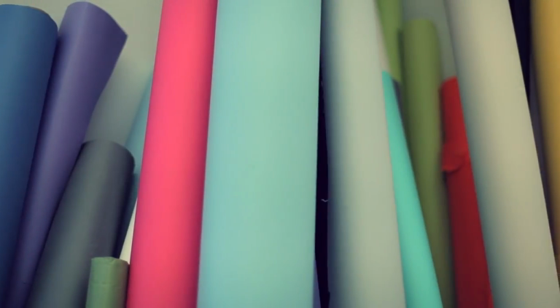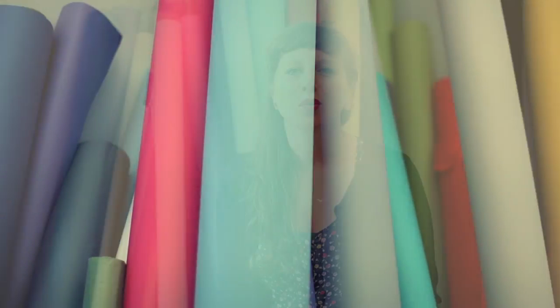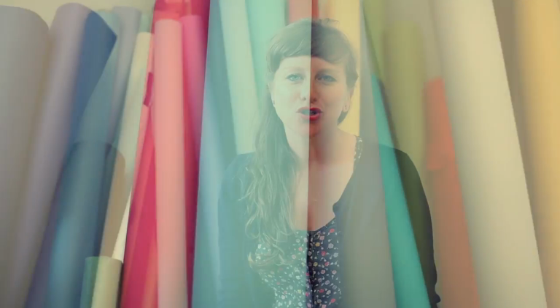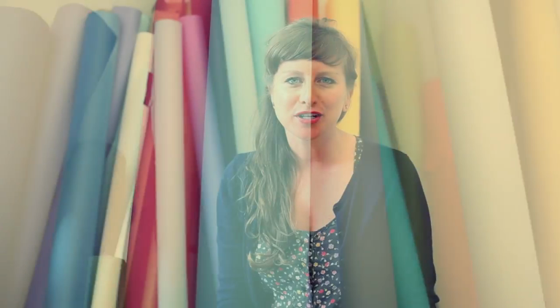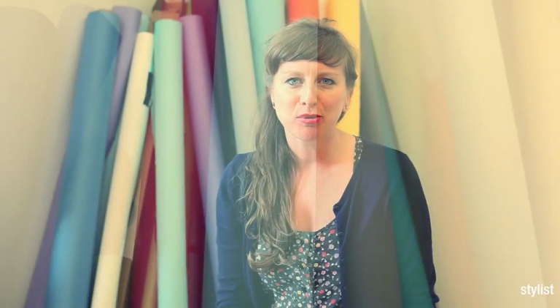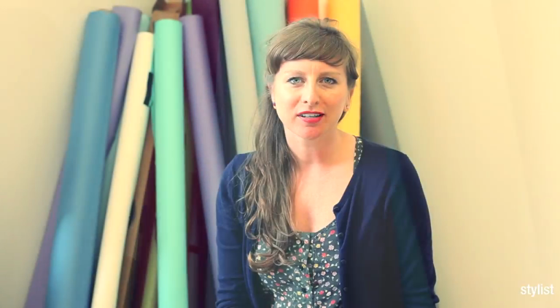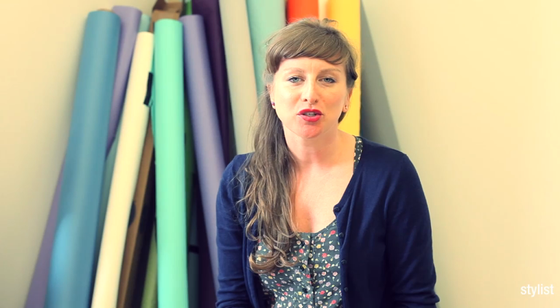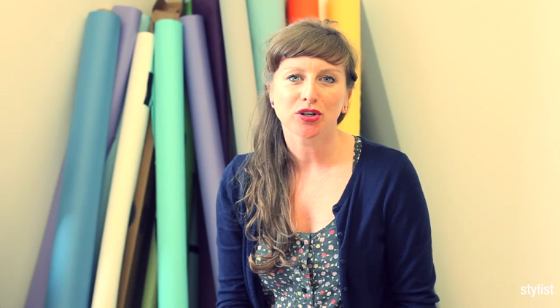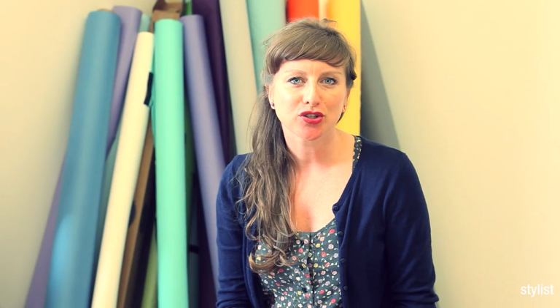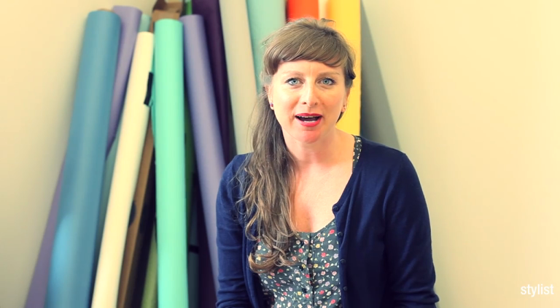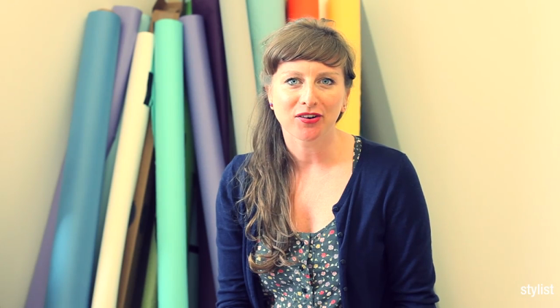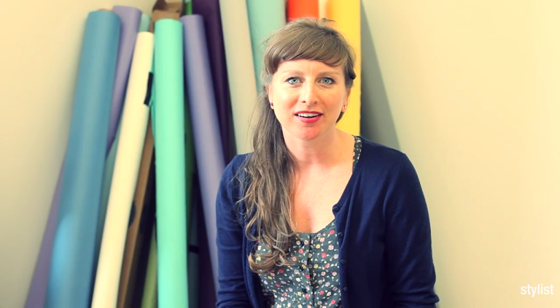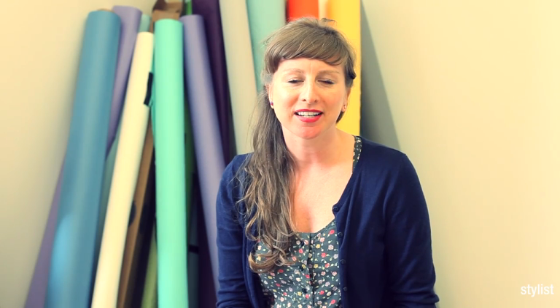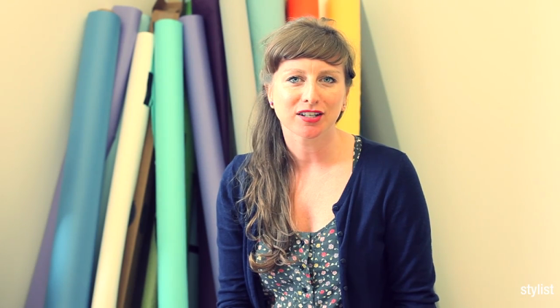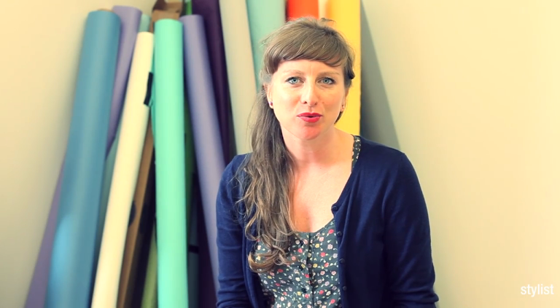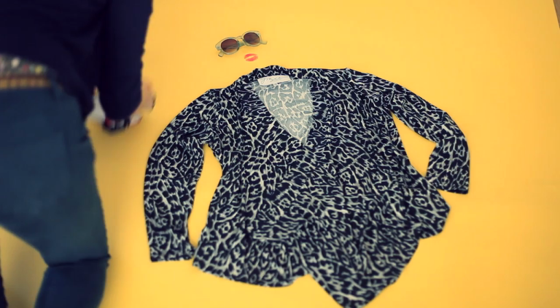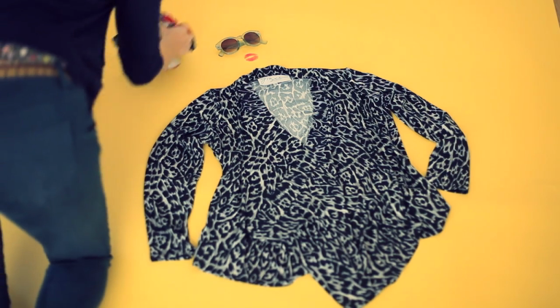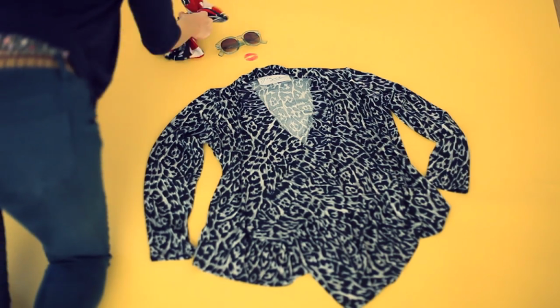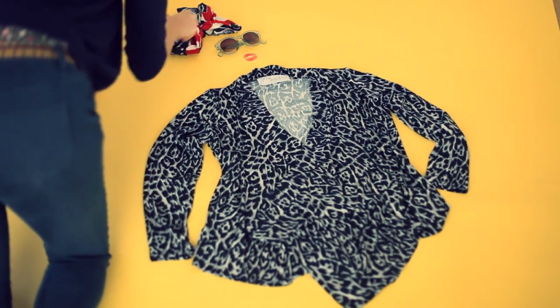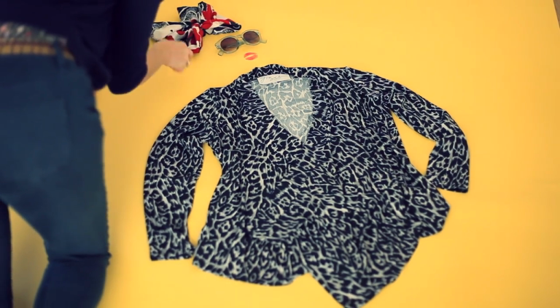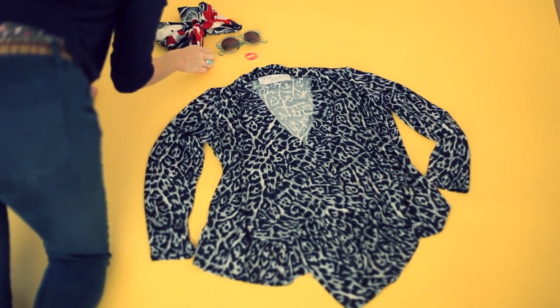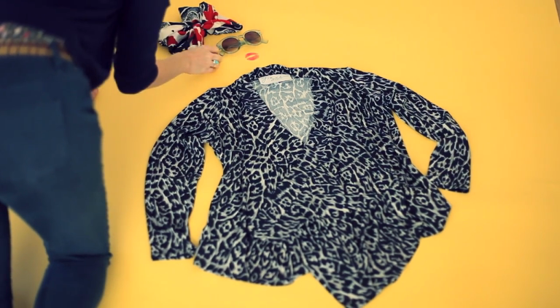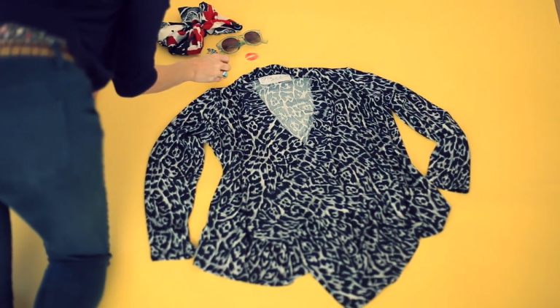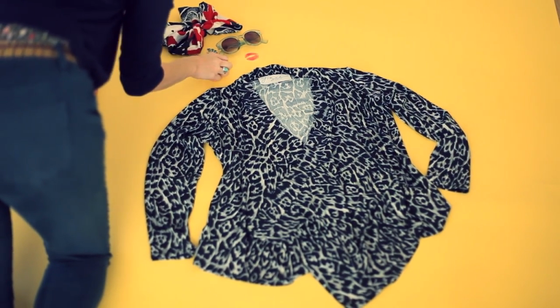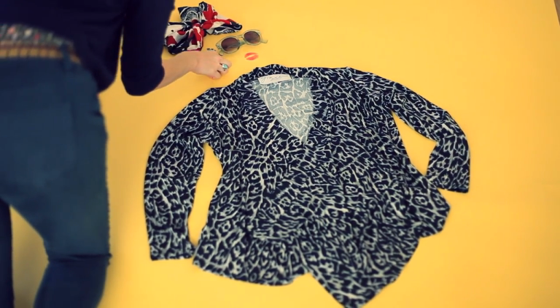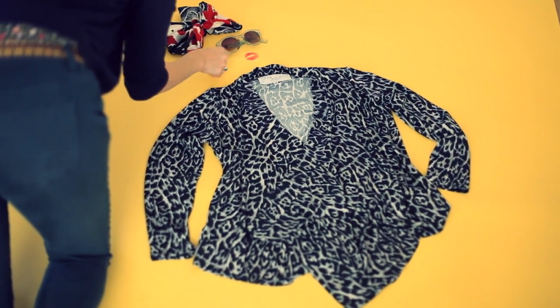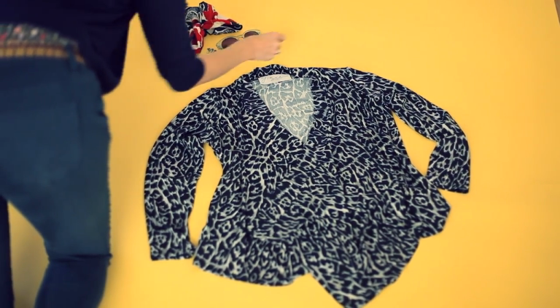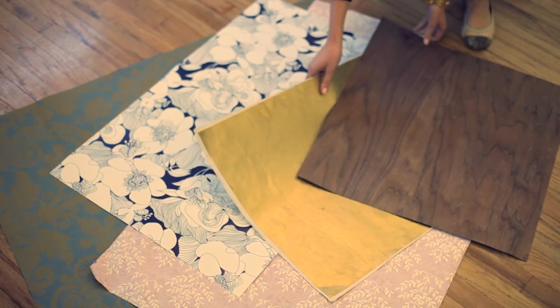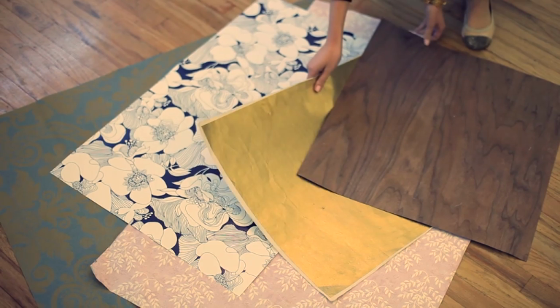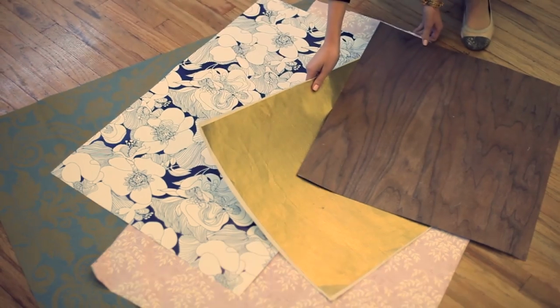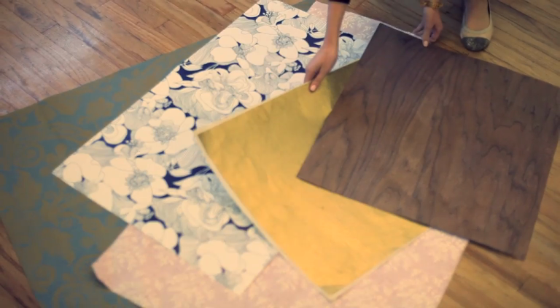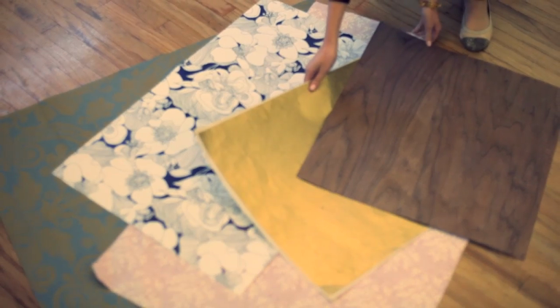When shooting your product, you want to choose a background that accentuates and complements — nothing too busy to draw attention away from your product.